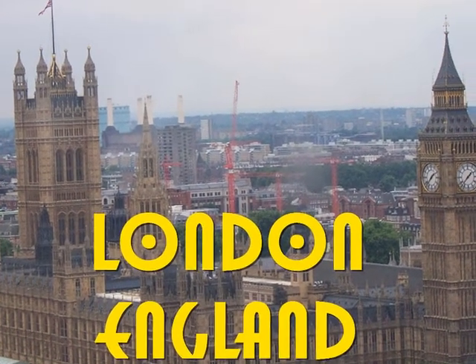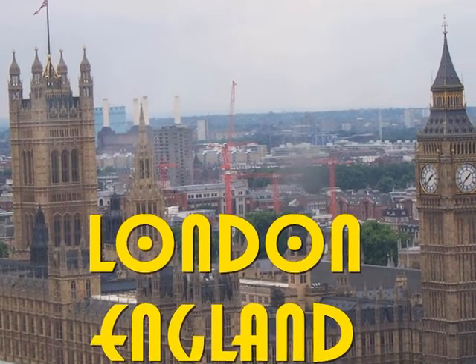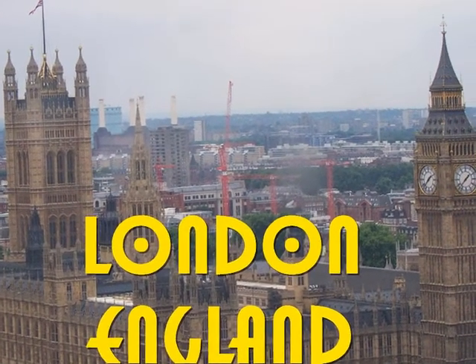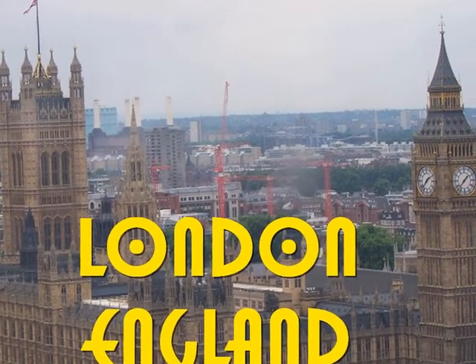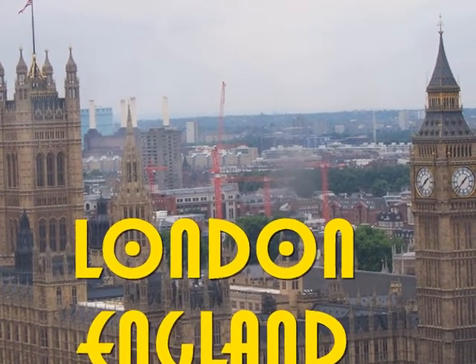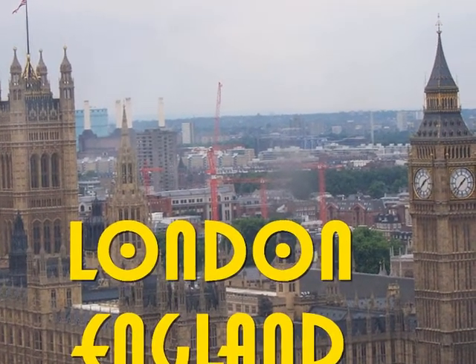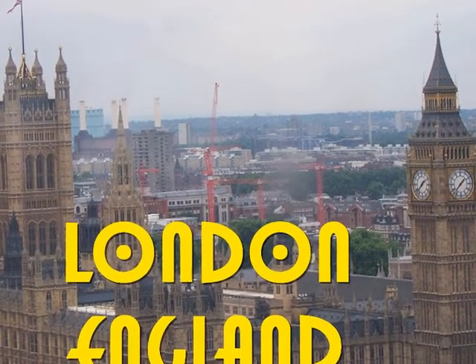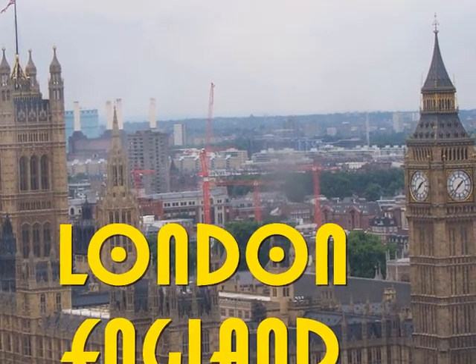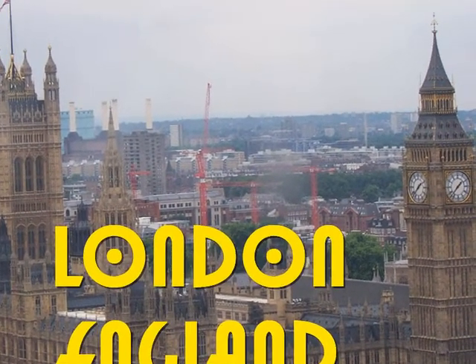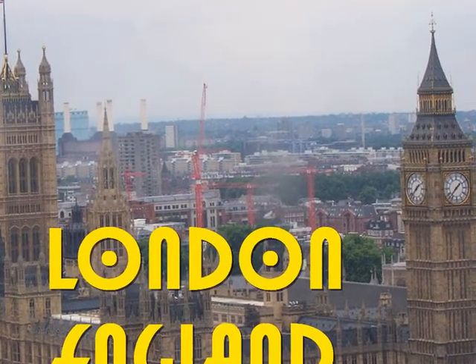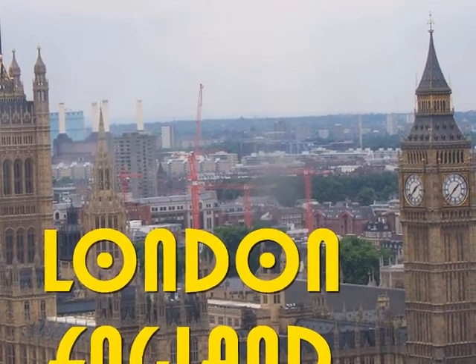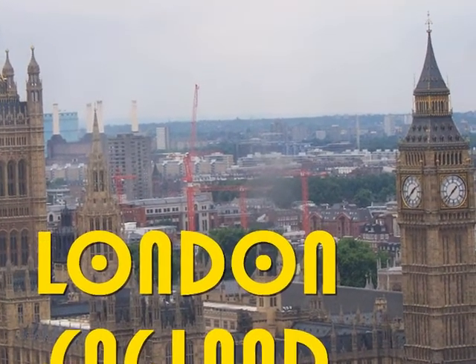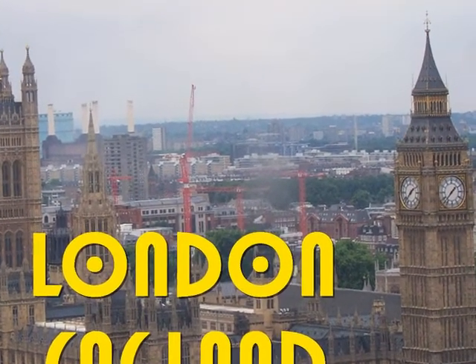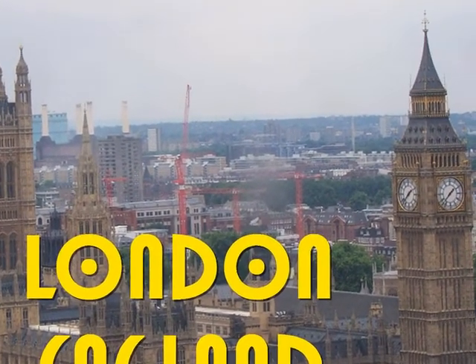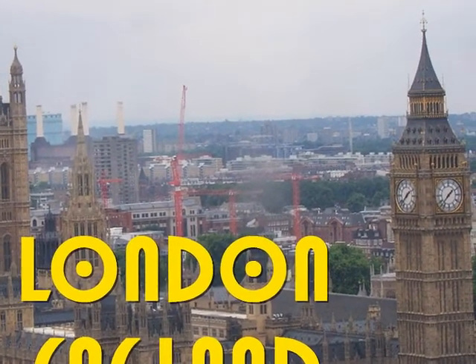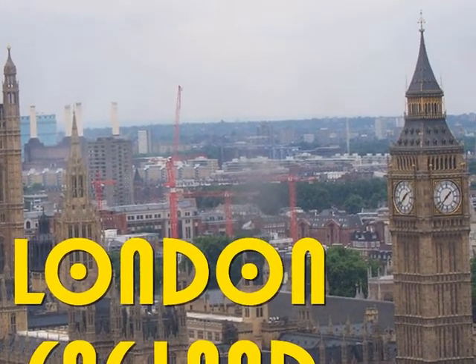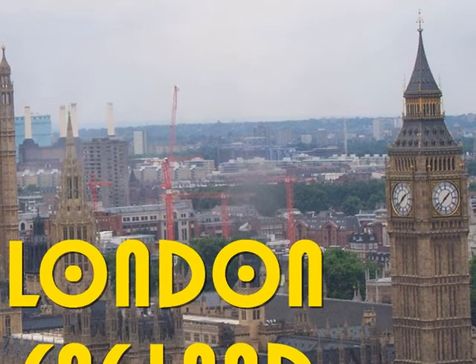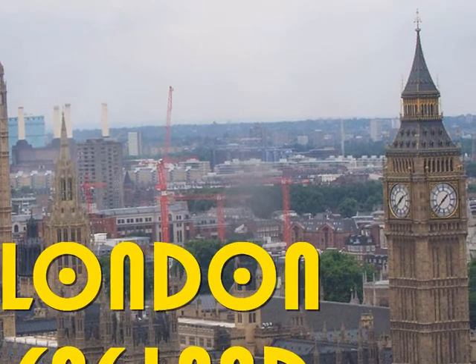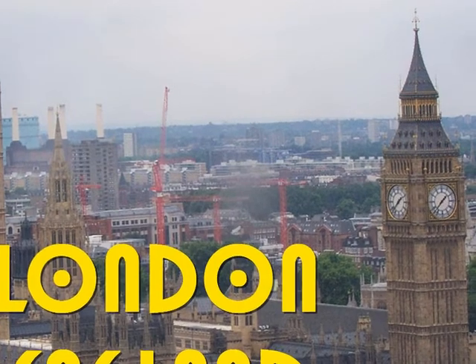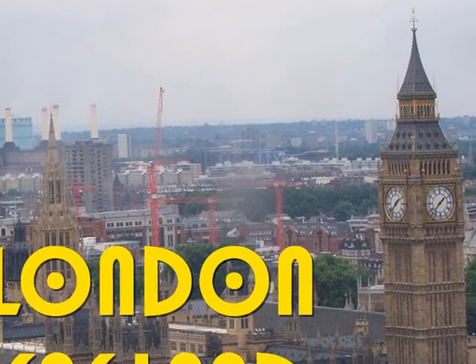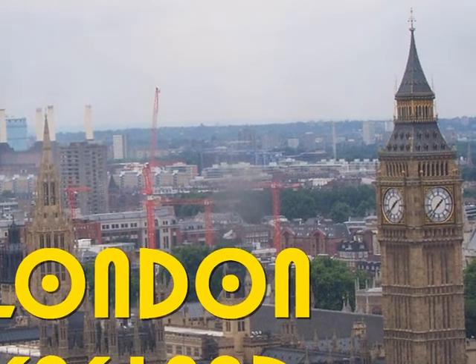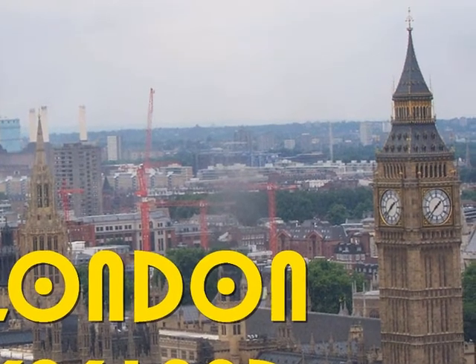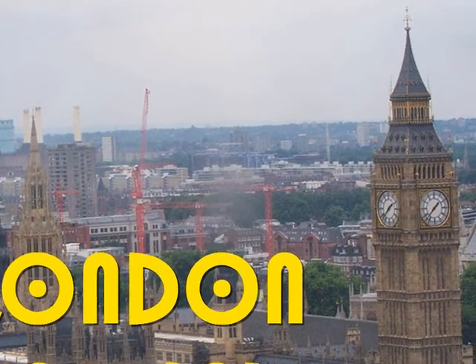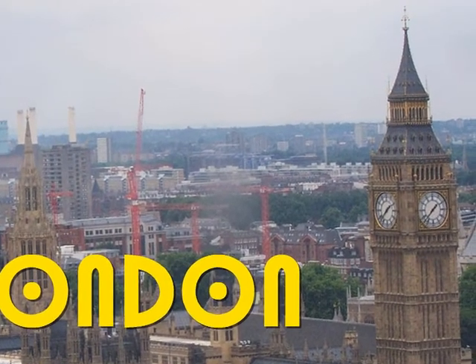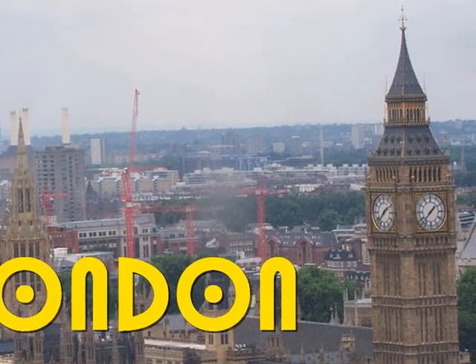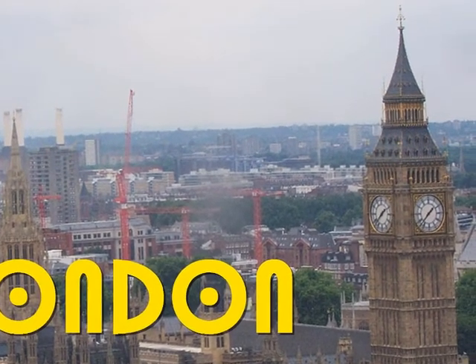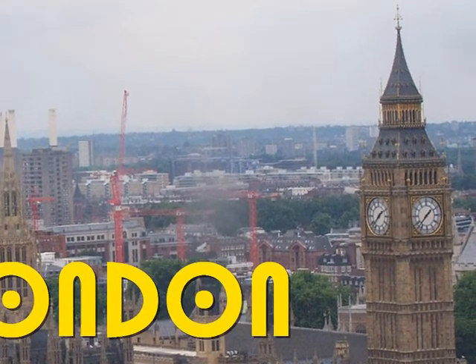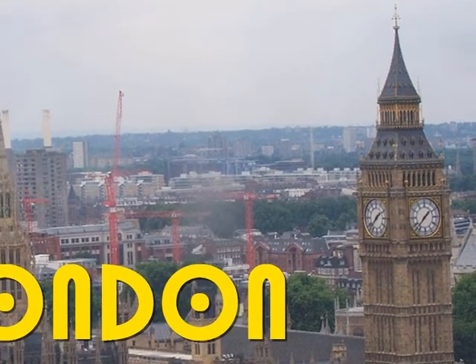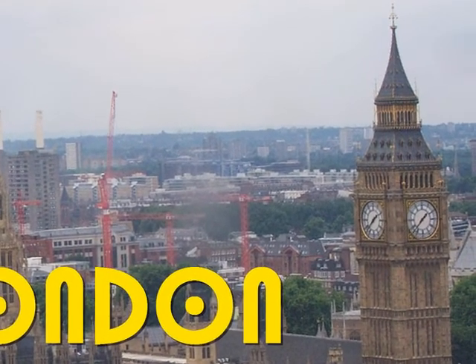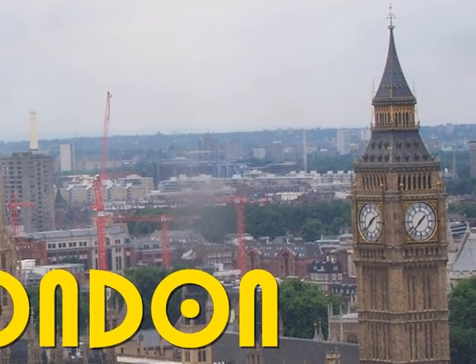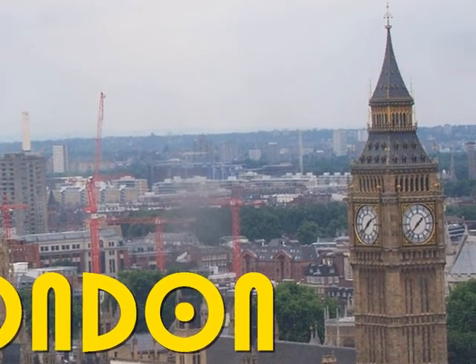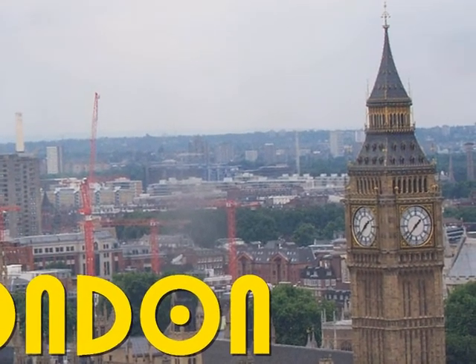Hello viewer, I appreciate your company on this quick trip to London, England.